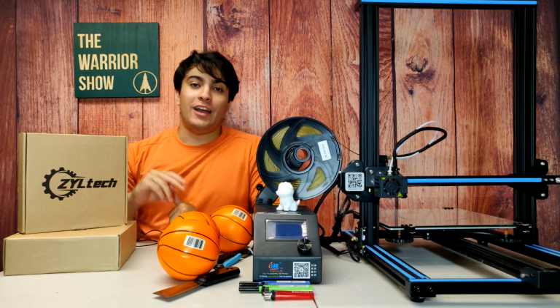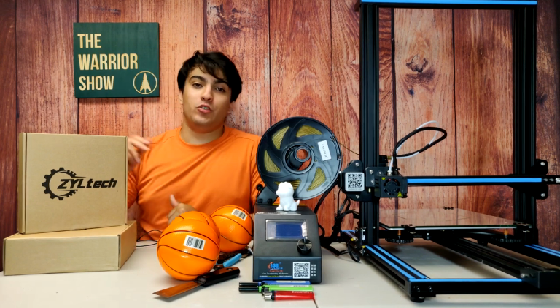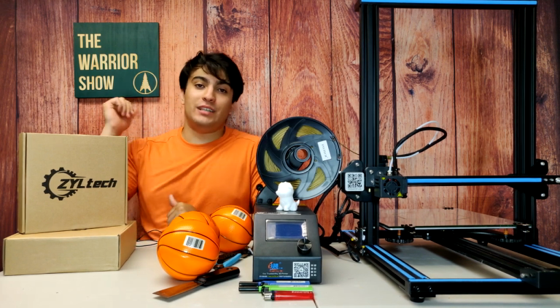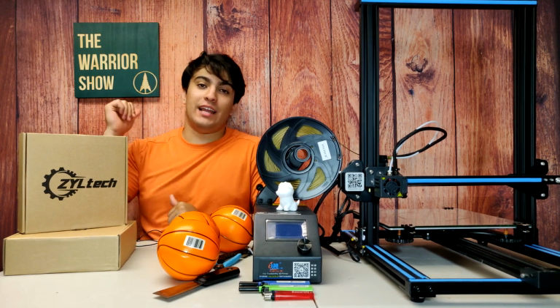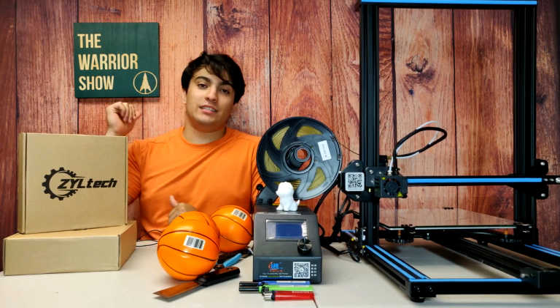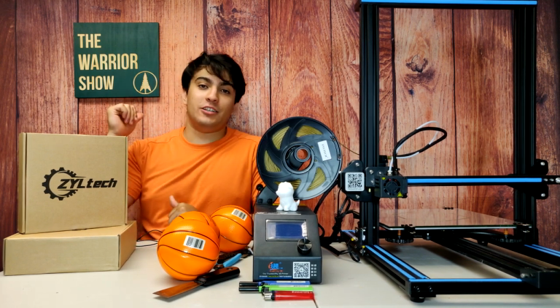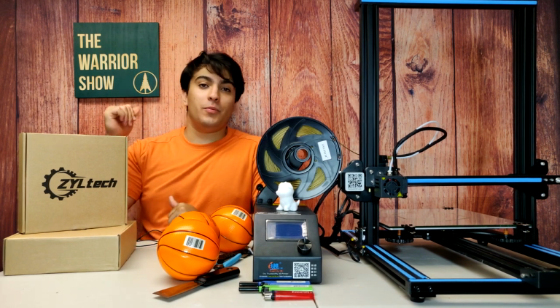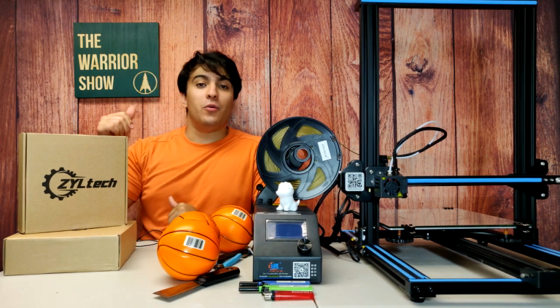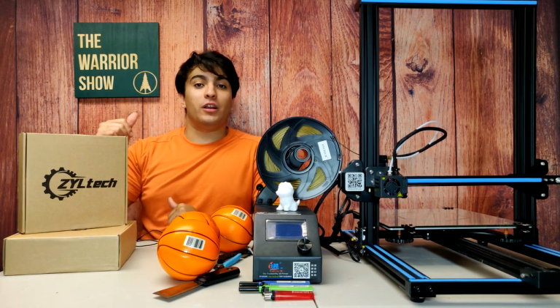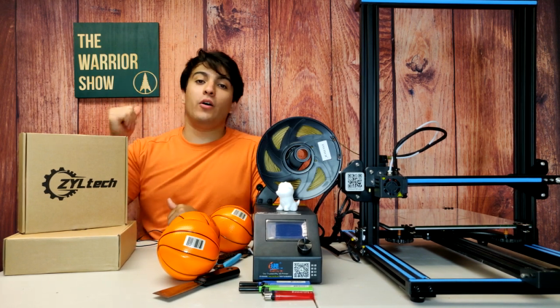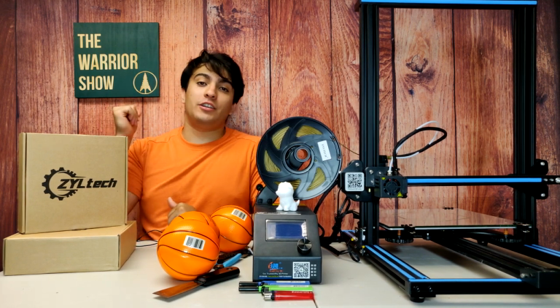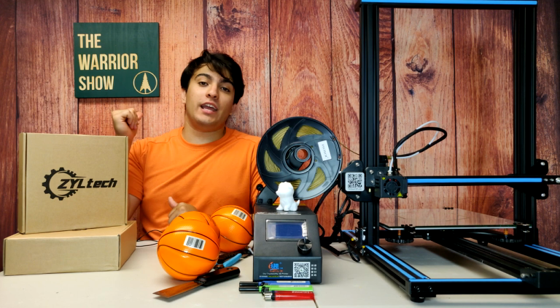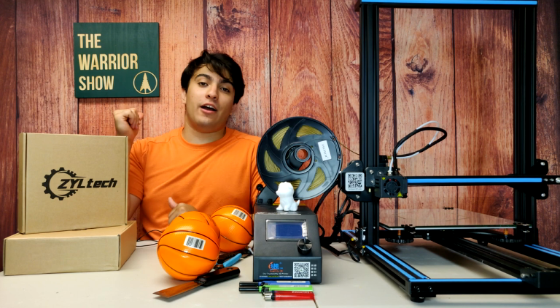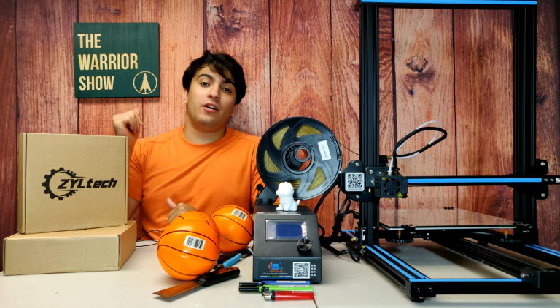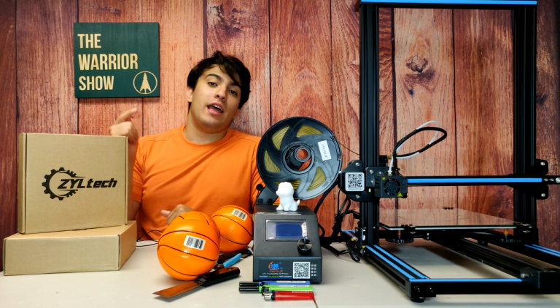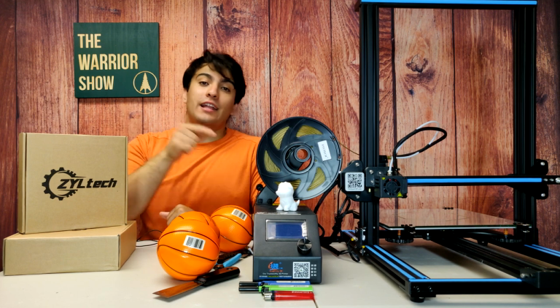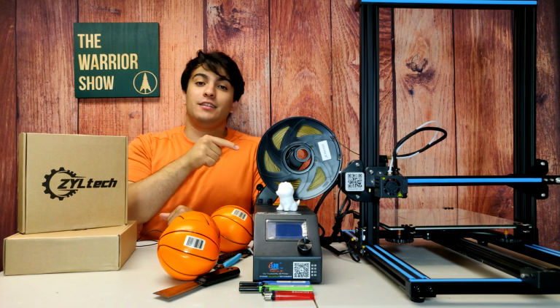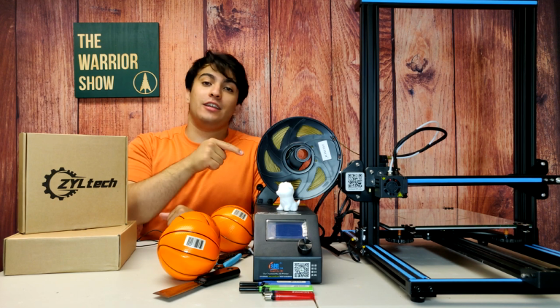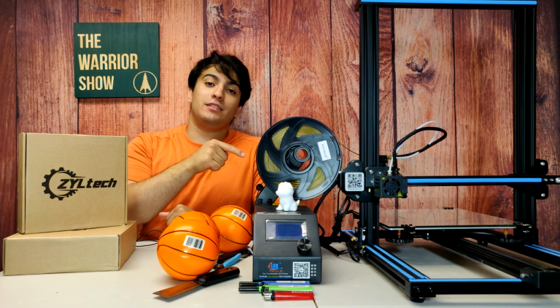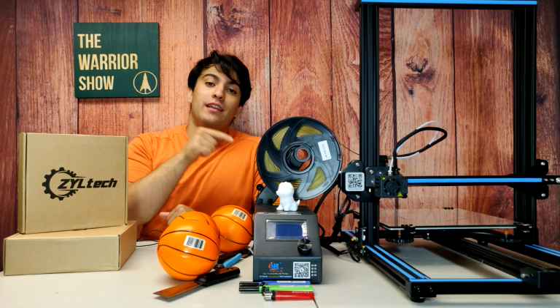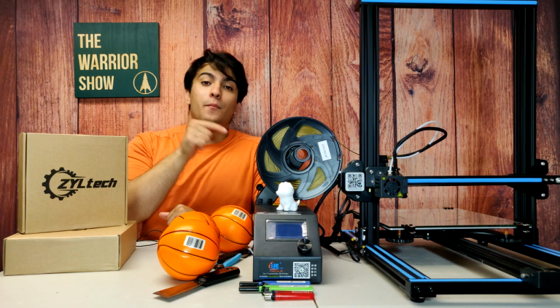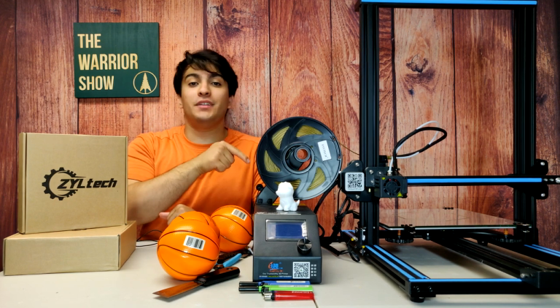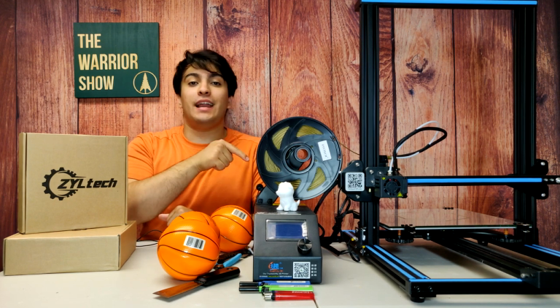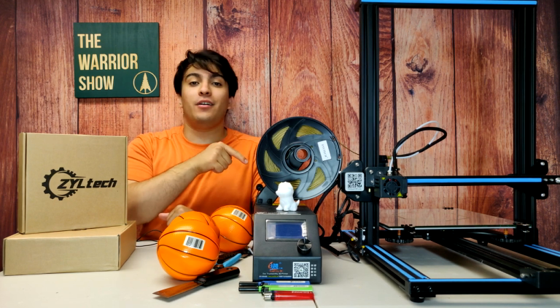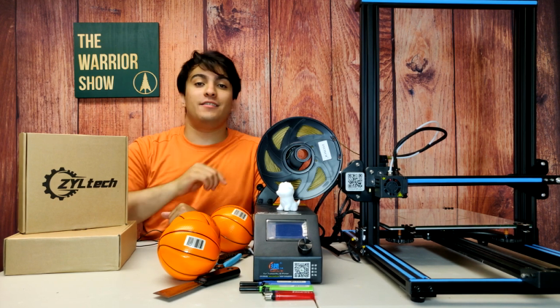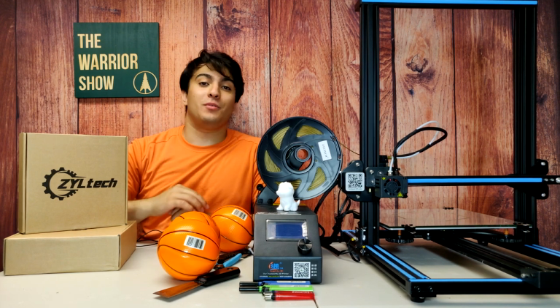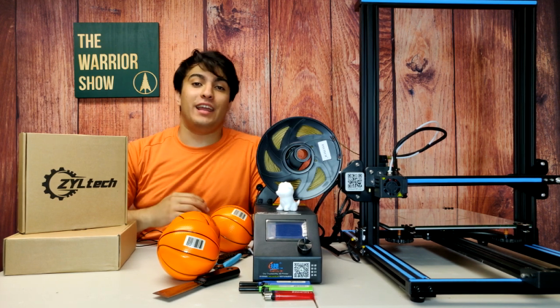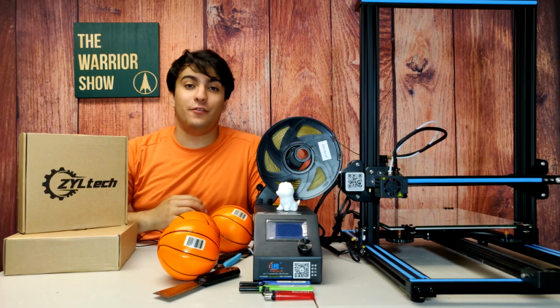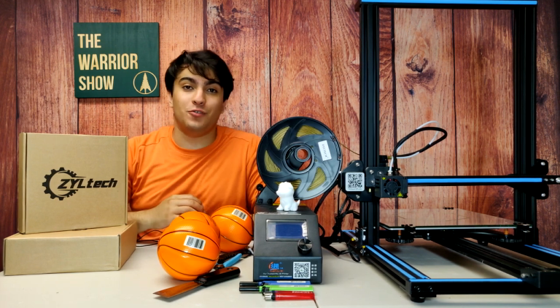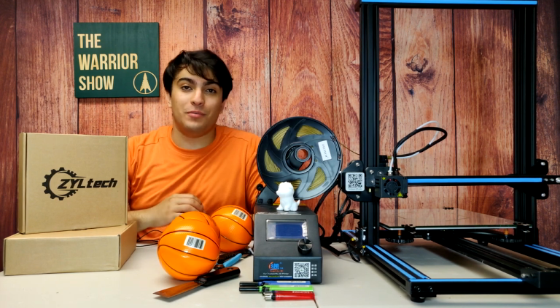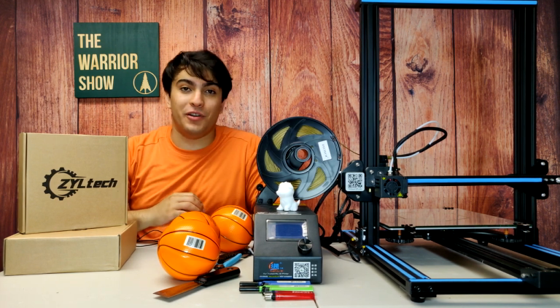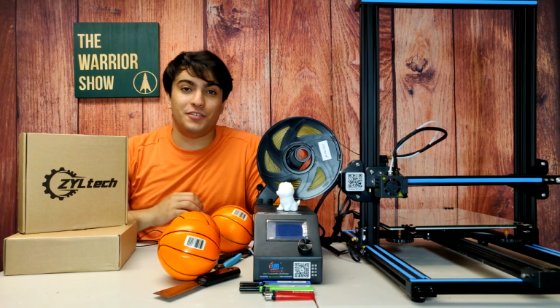I drew up a design on SketchUp, we're gonna go ahead and check it out, head to the CR-10, print it out, and then we're gonna hit a few three-pointers.